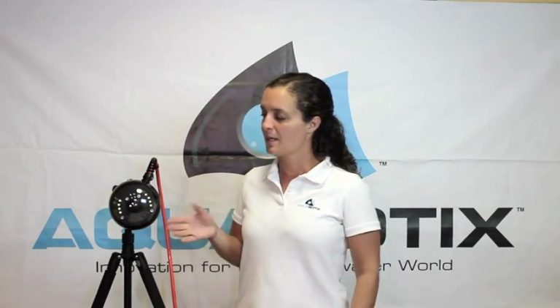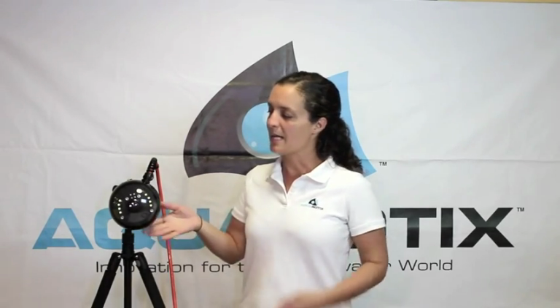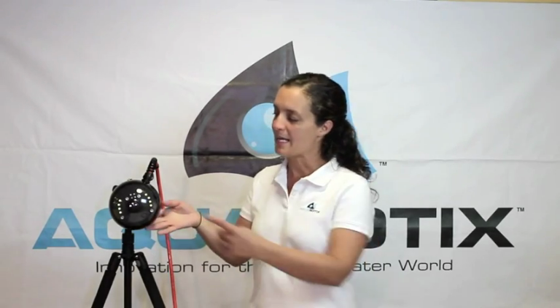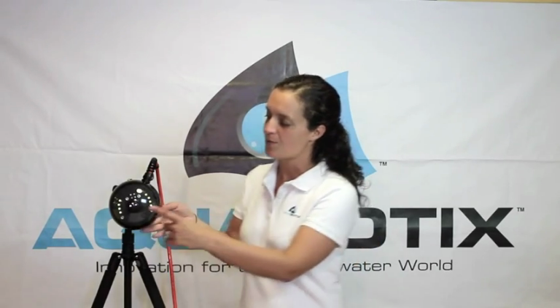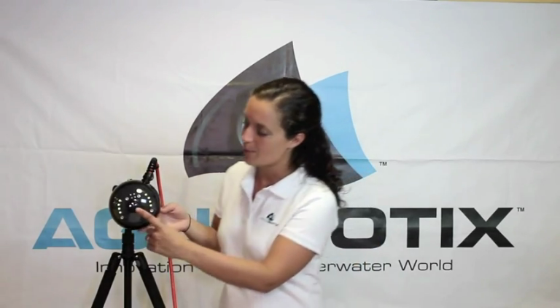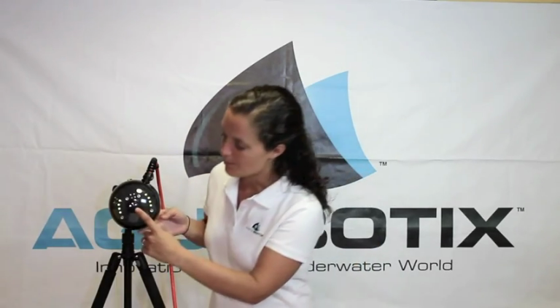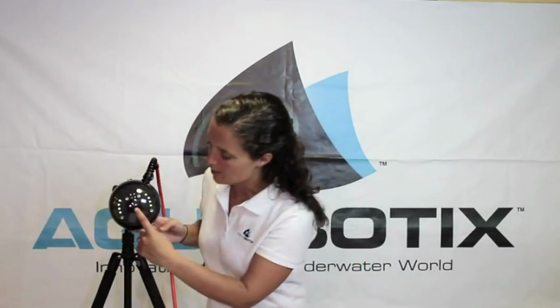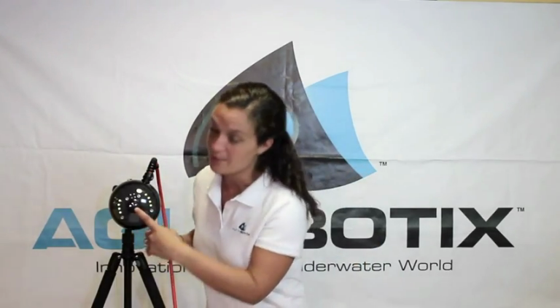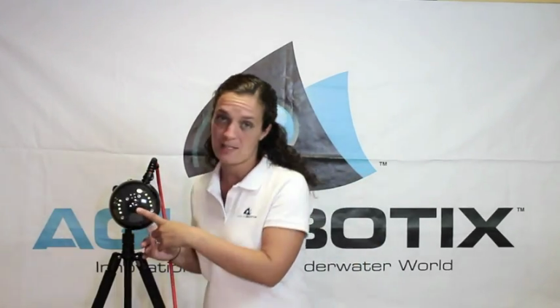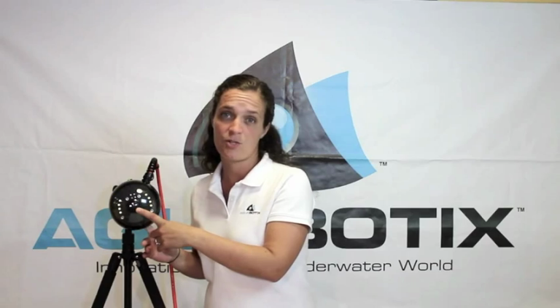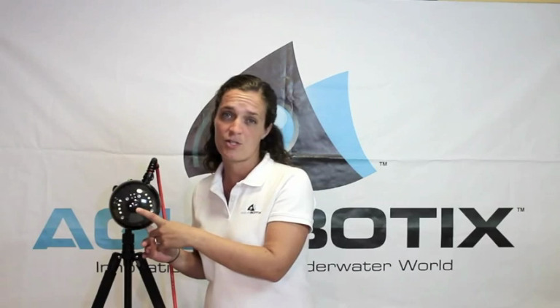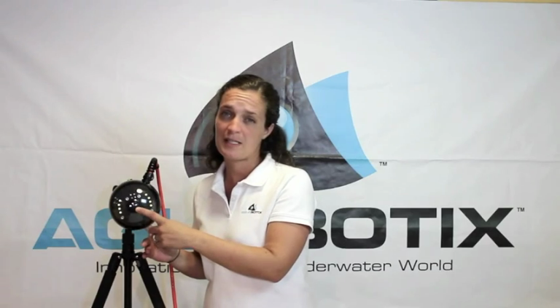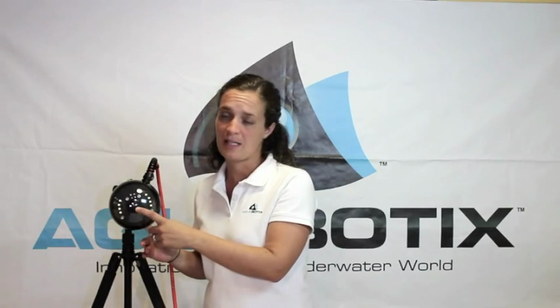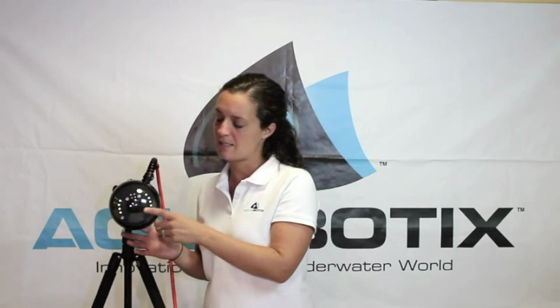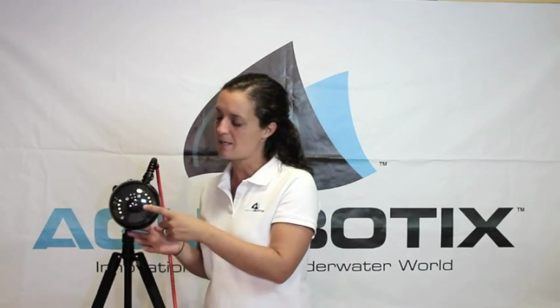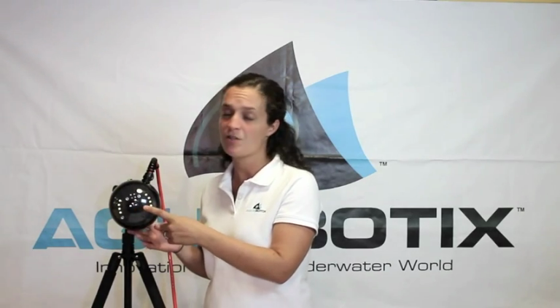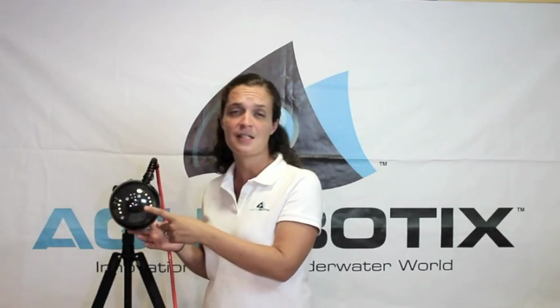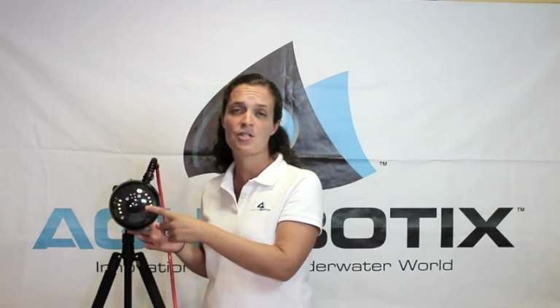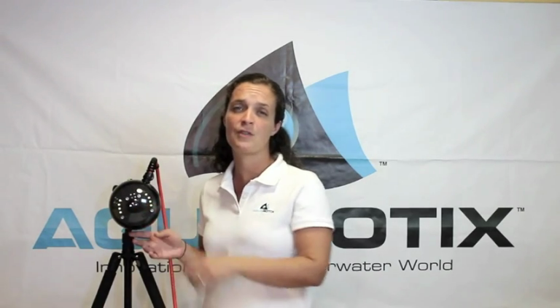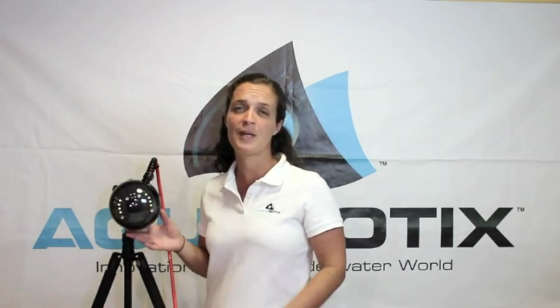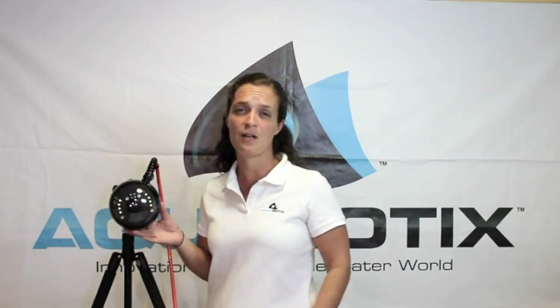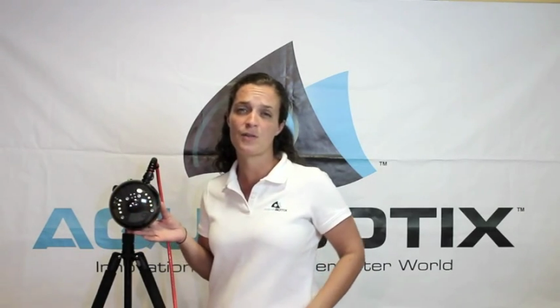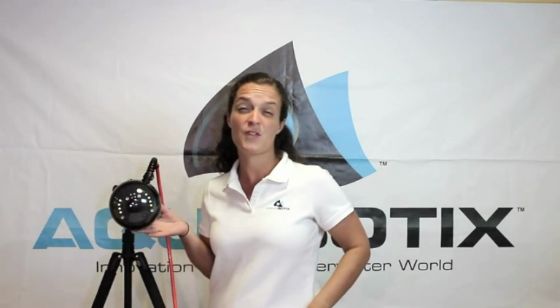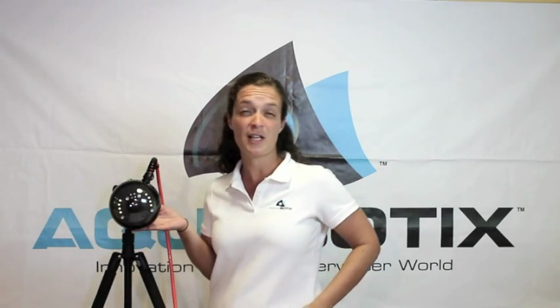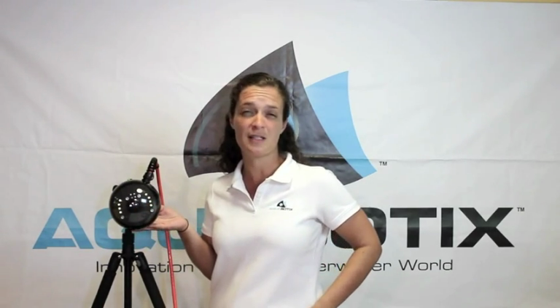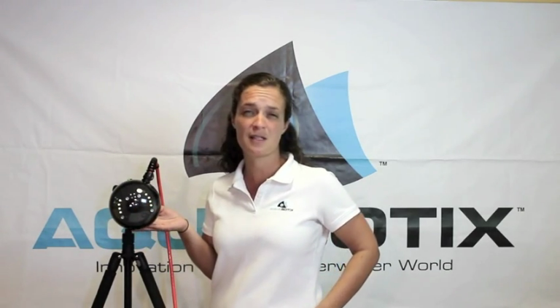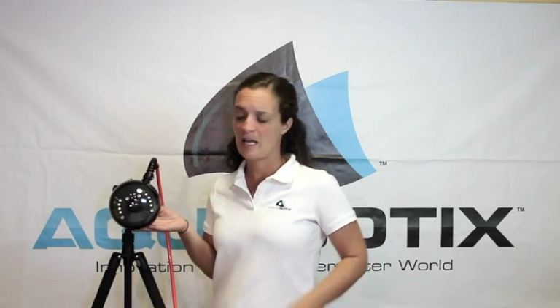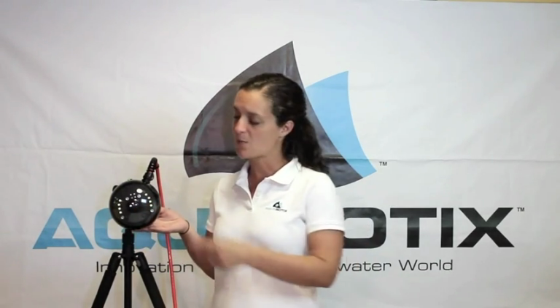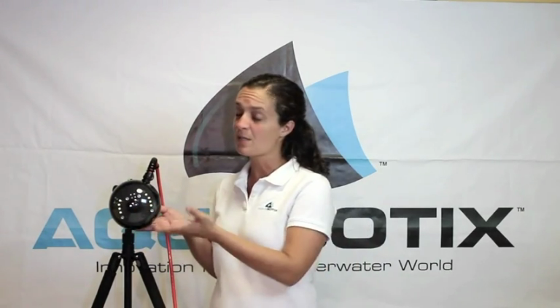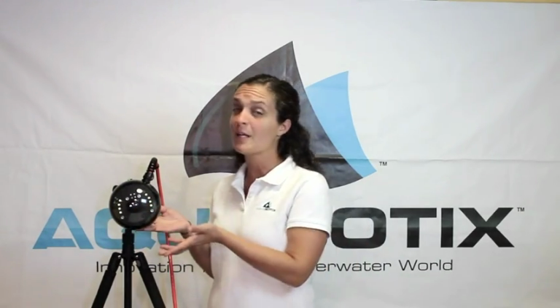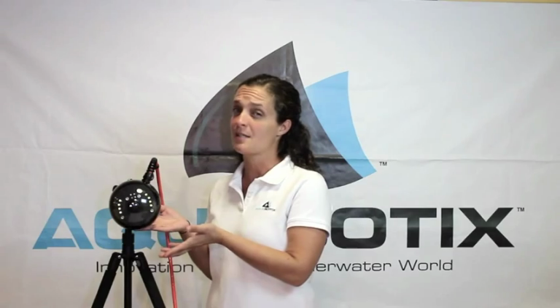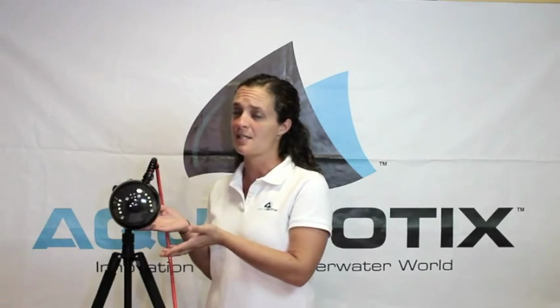It has a video camera built inside the dome that you can see. This has a 170 degree viewing angle with a fisheye lens, as well as low light sensitivity.